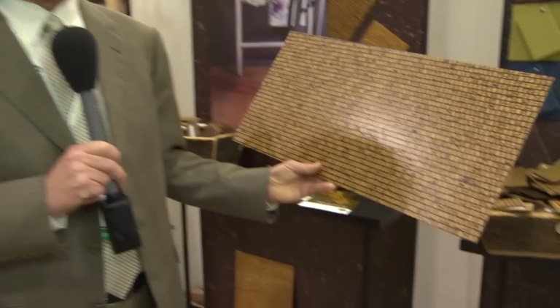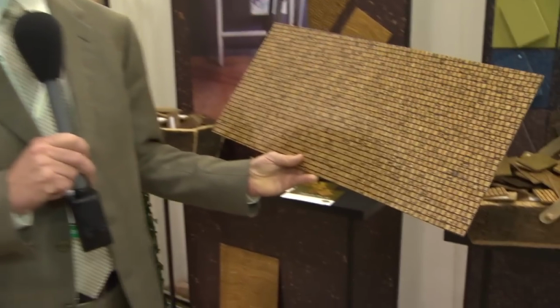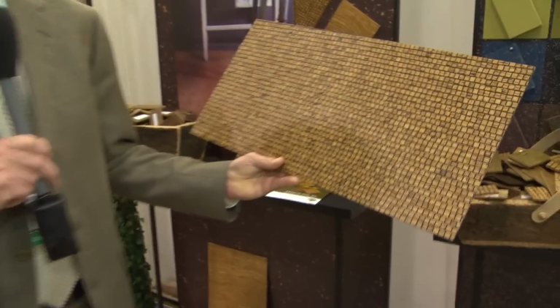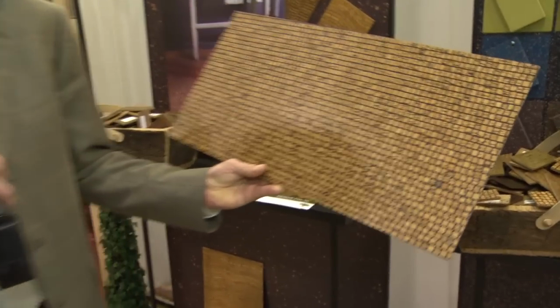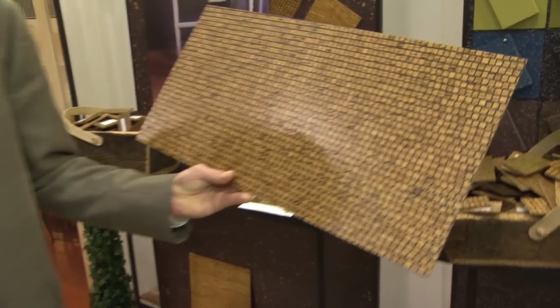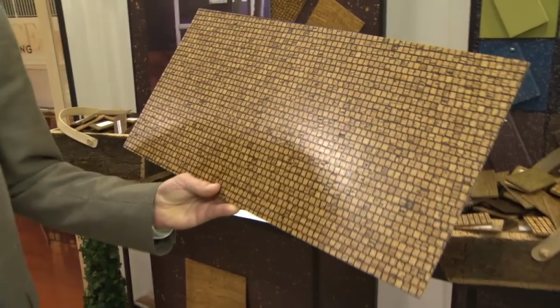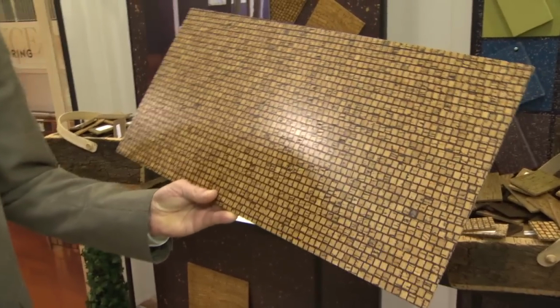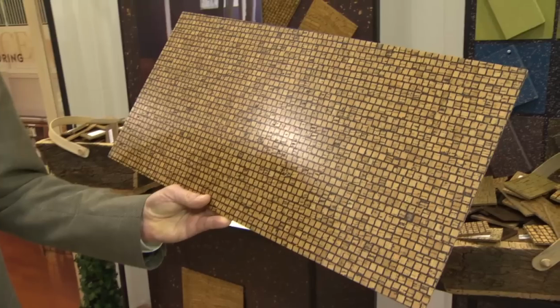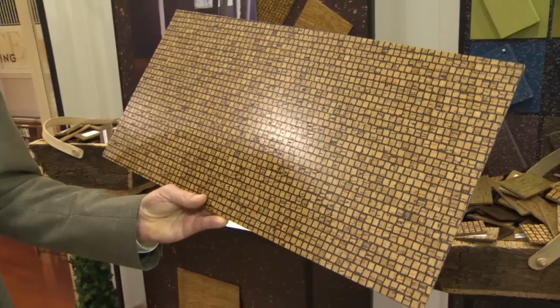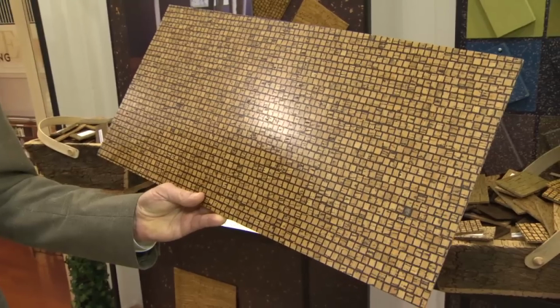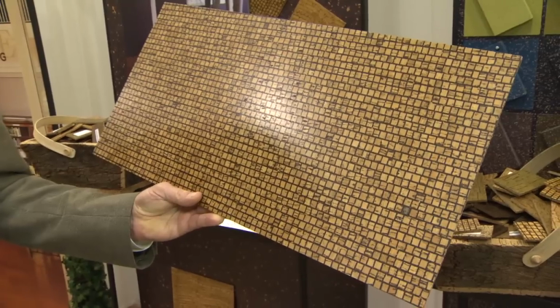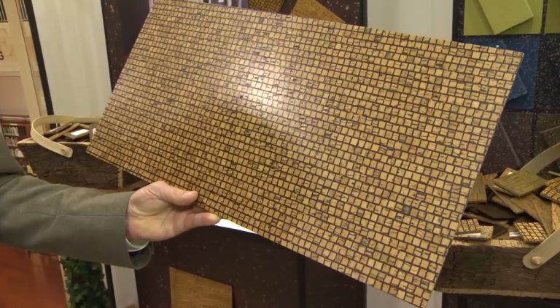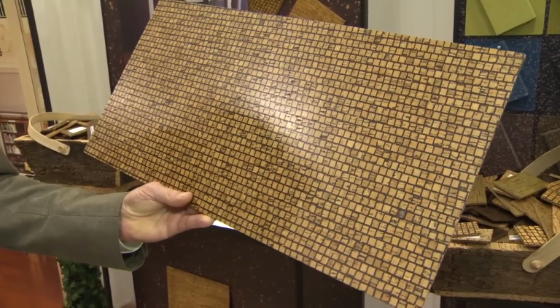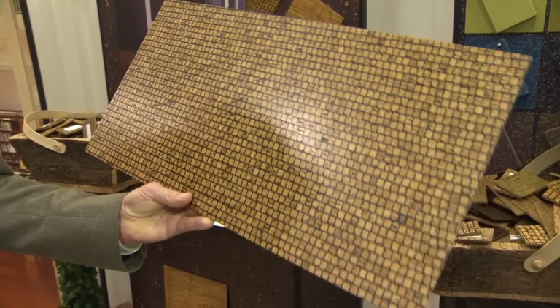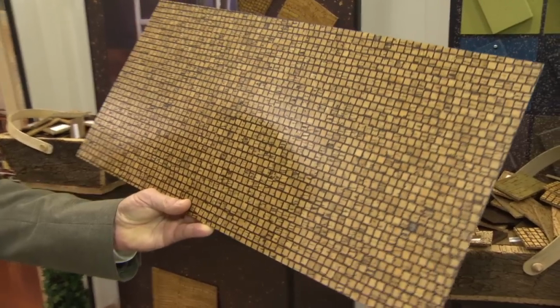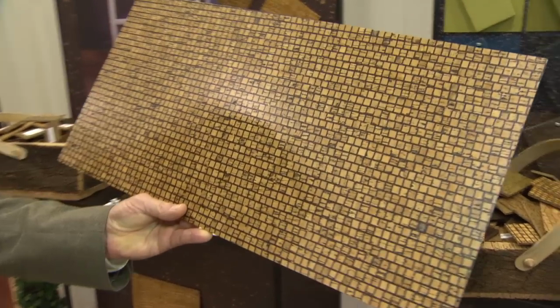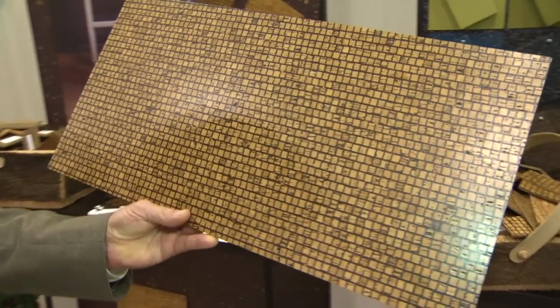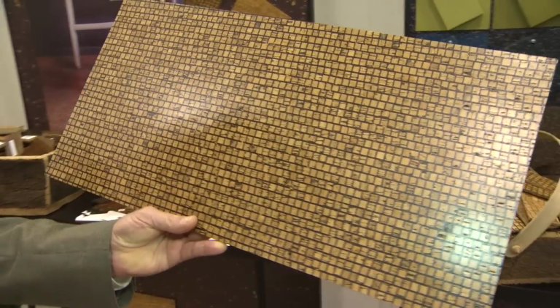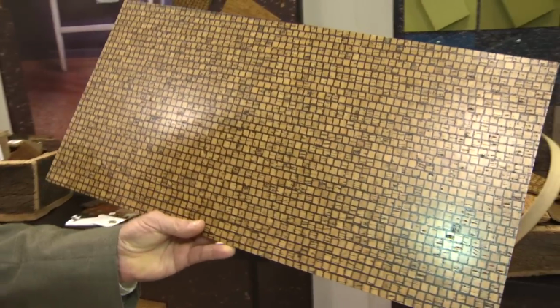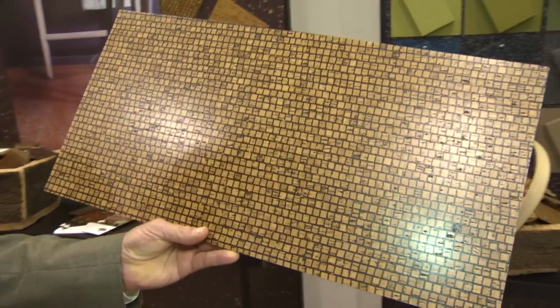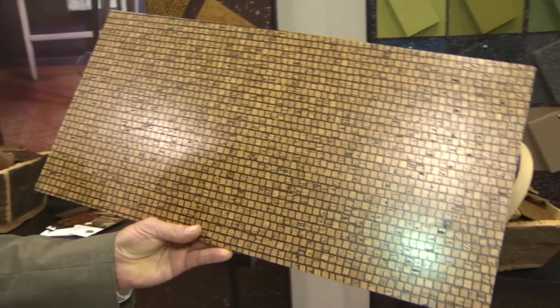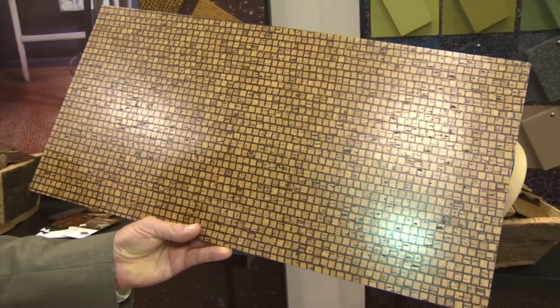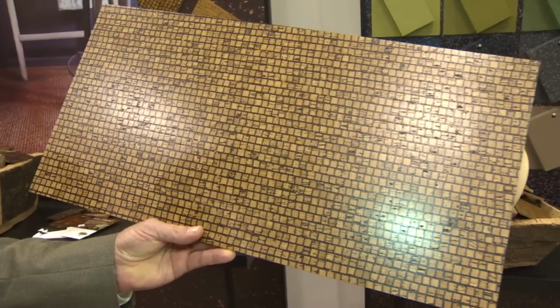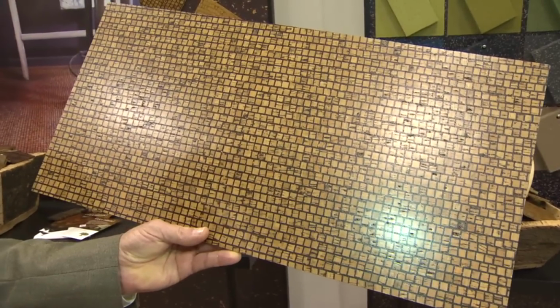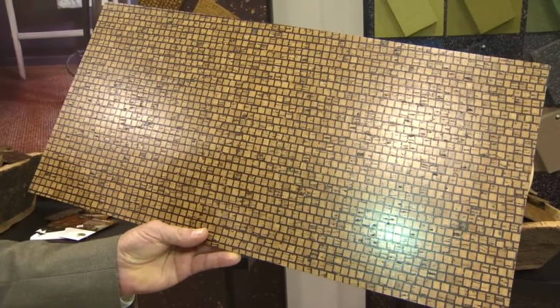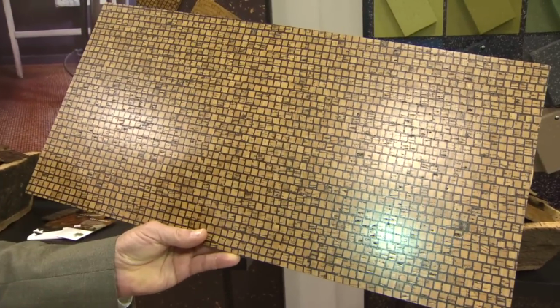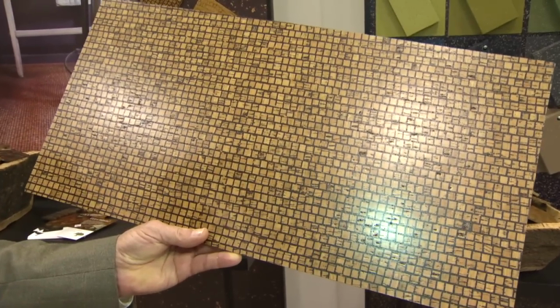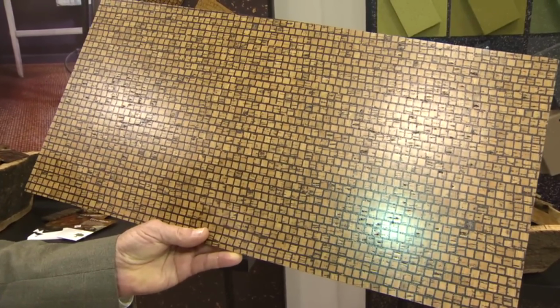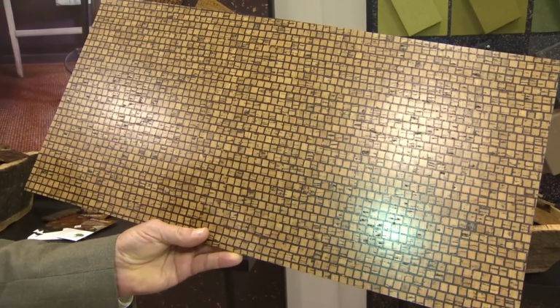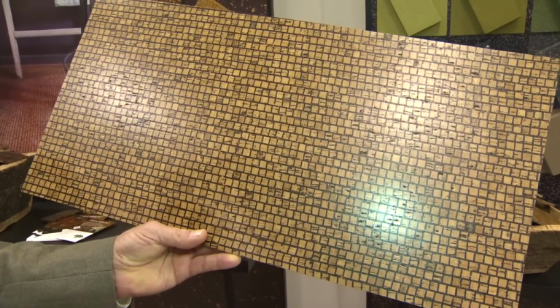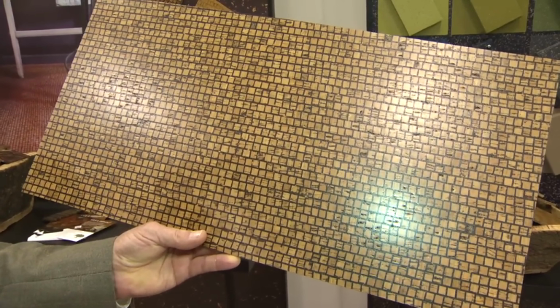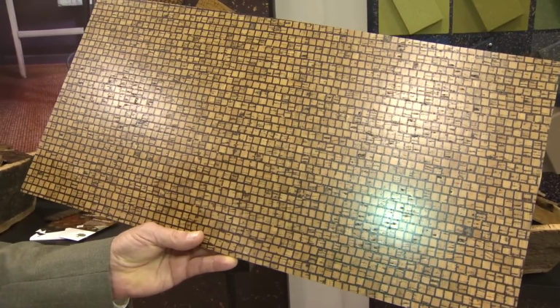This pattern here is an award winner — it was the first cork pattern to win the Best of NeoCon for design.